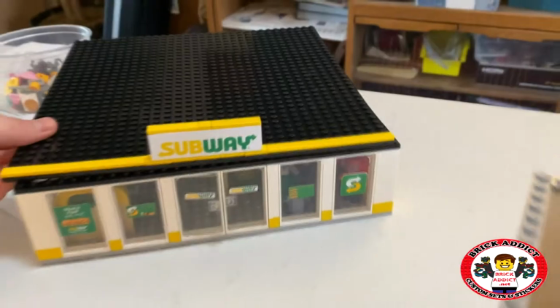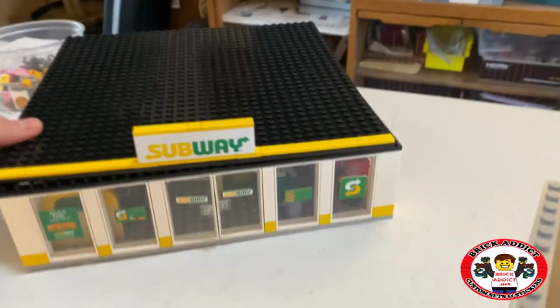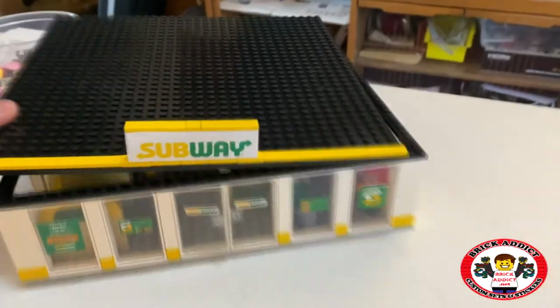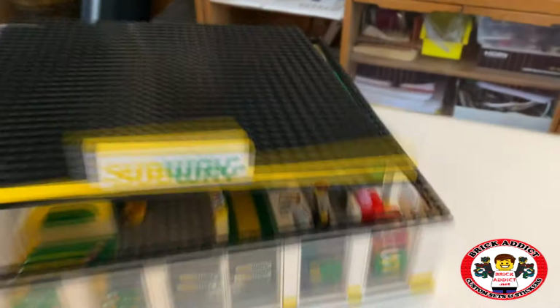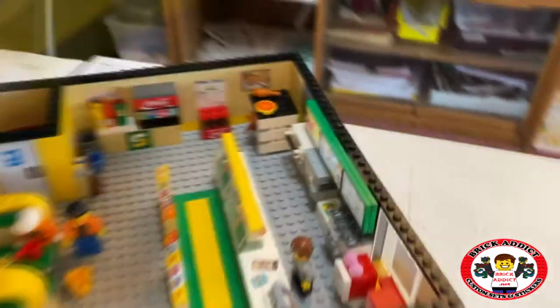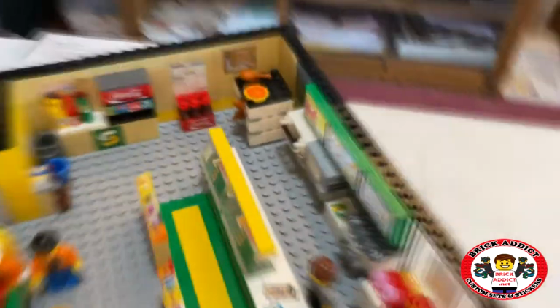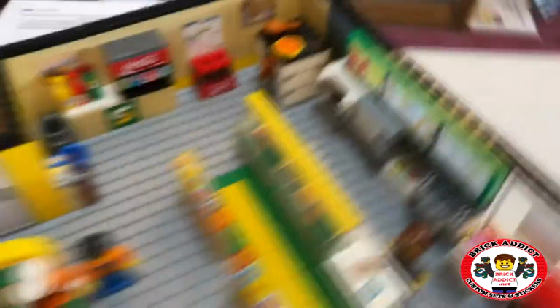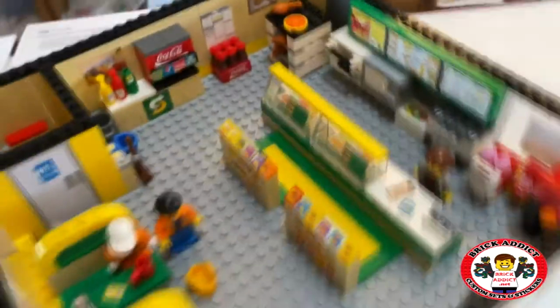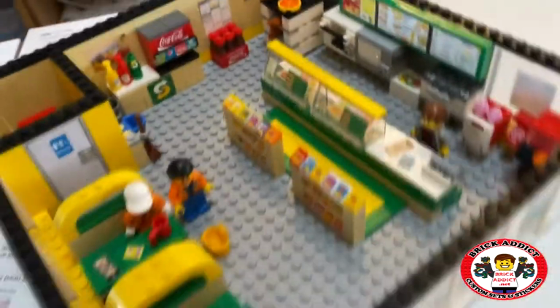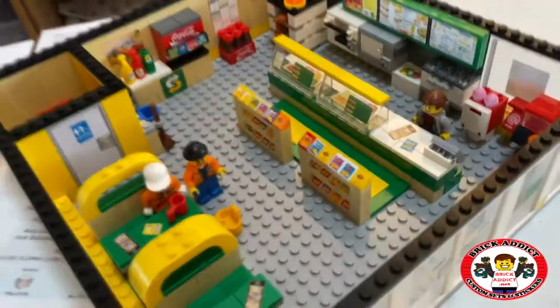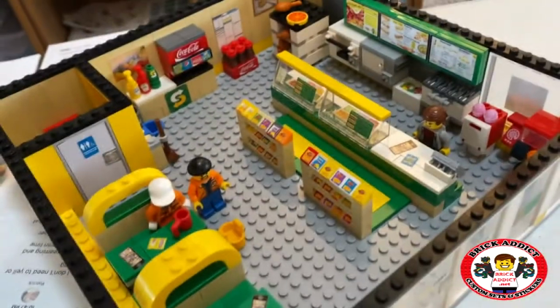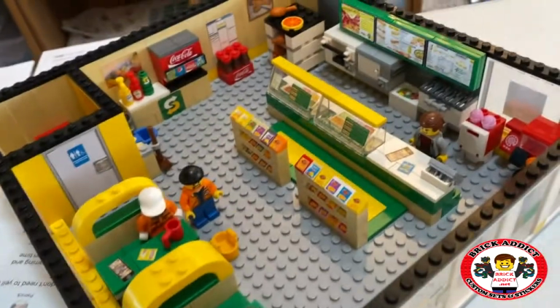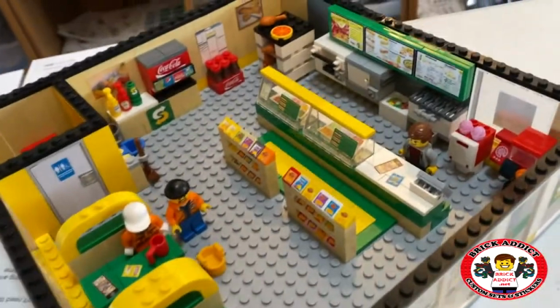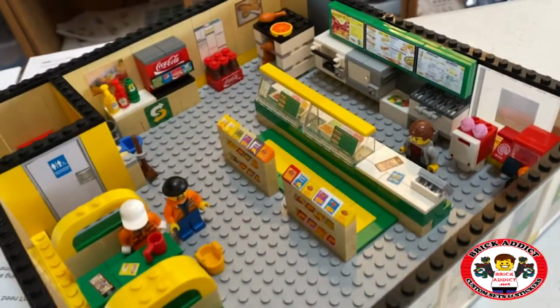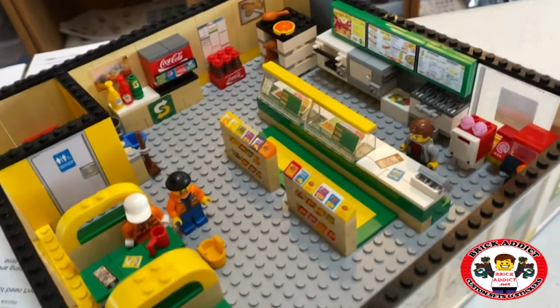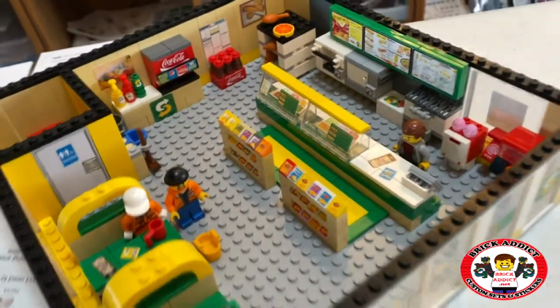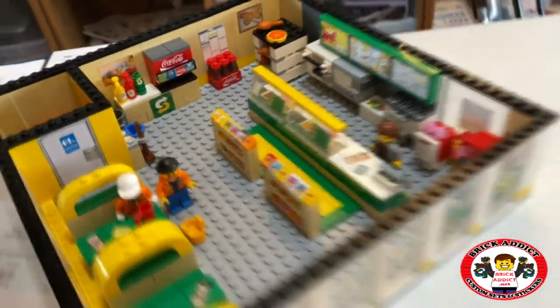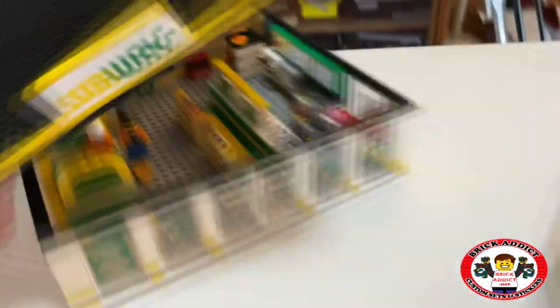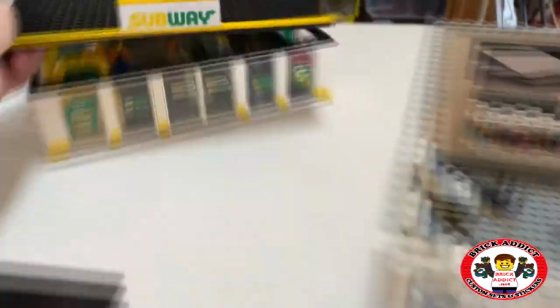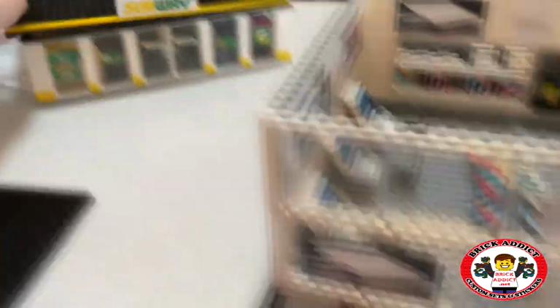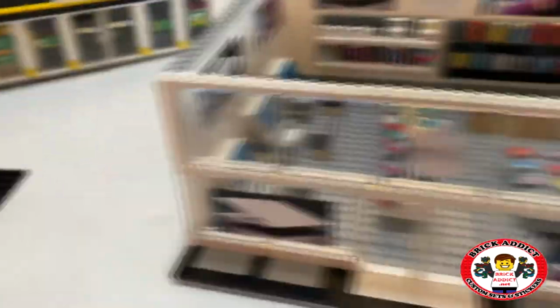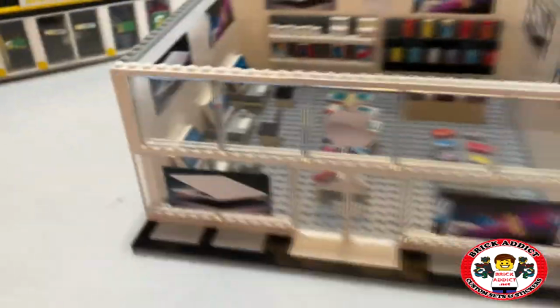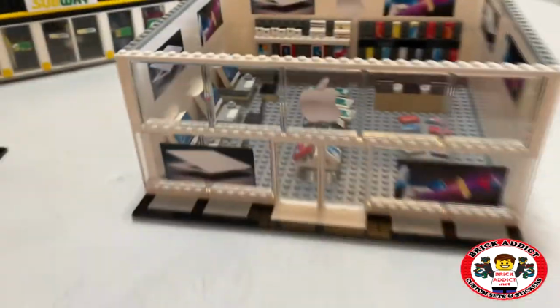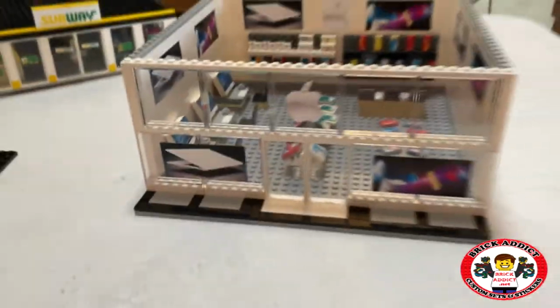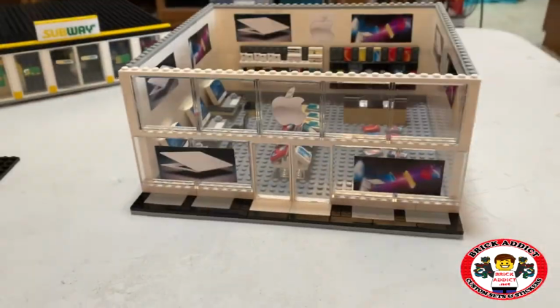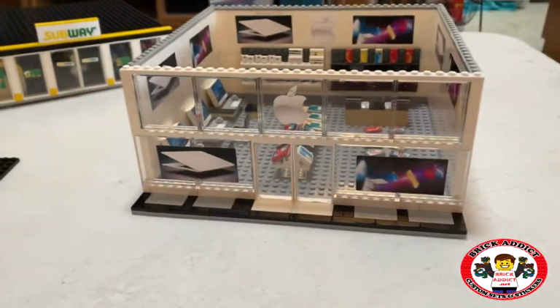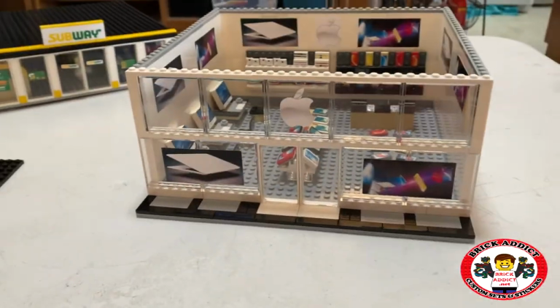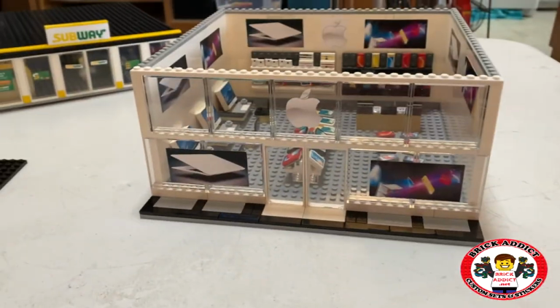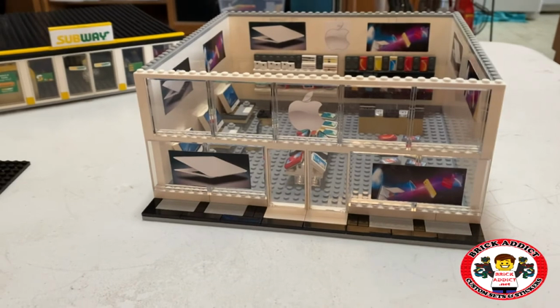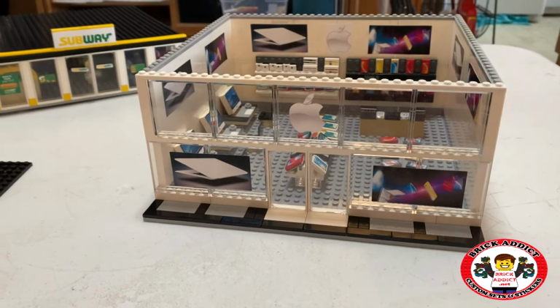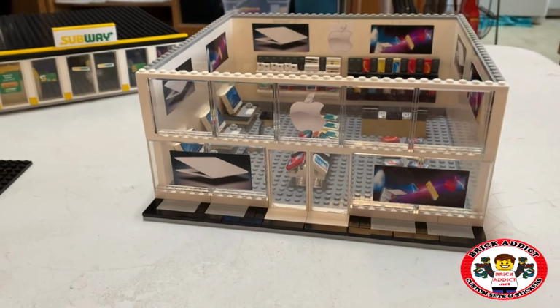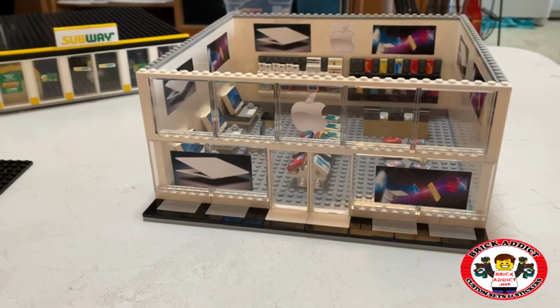Be sure to check out the Subway video. Guaranteed Lego fun for everyone.